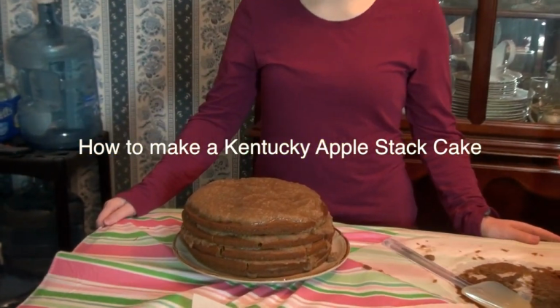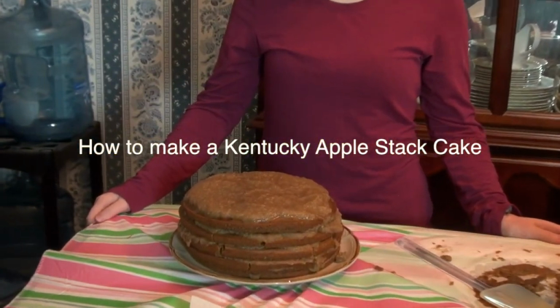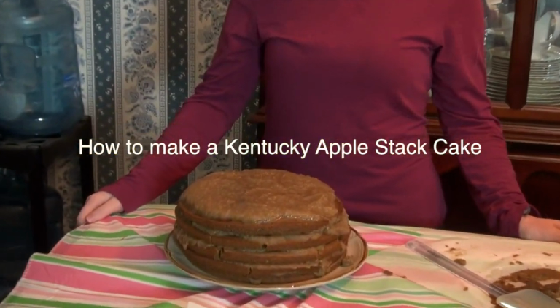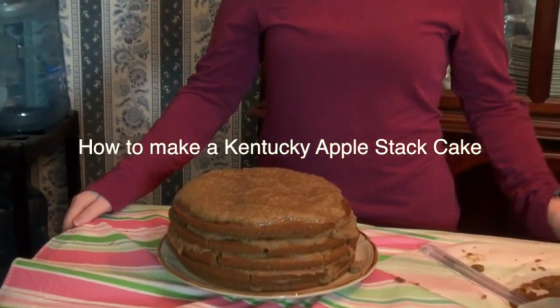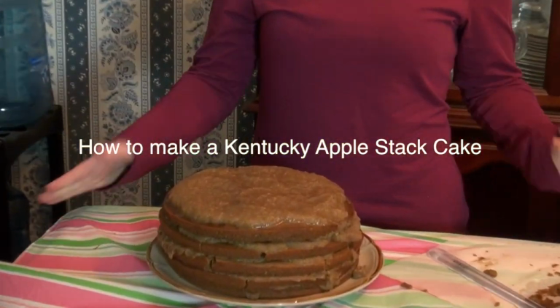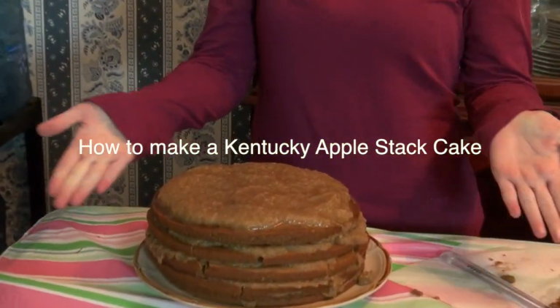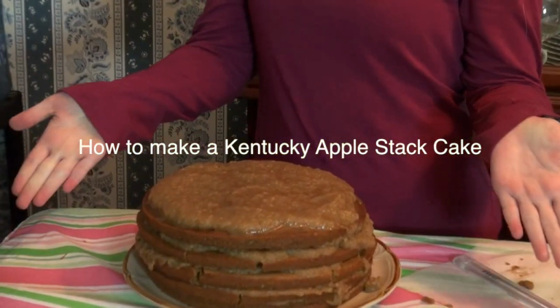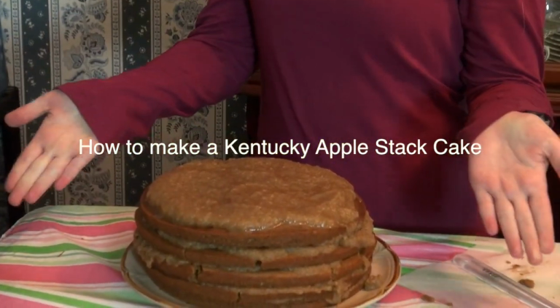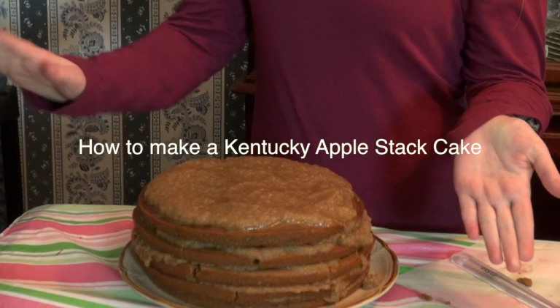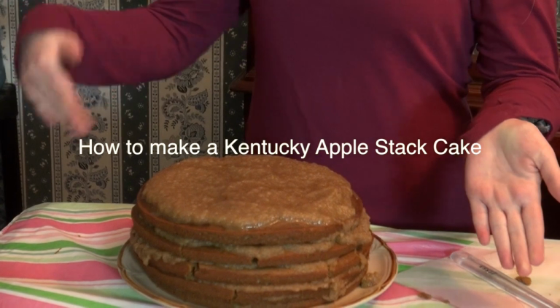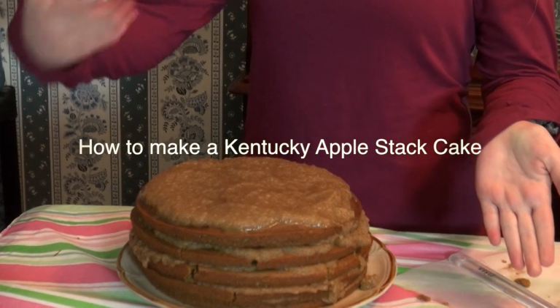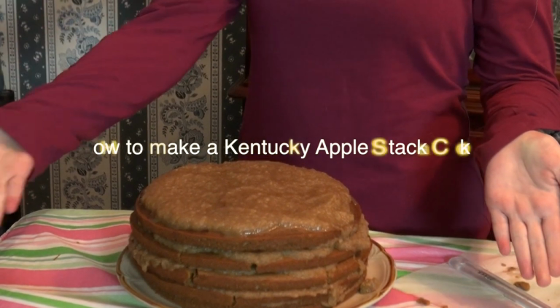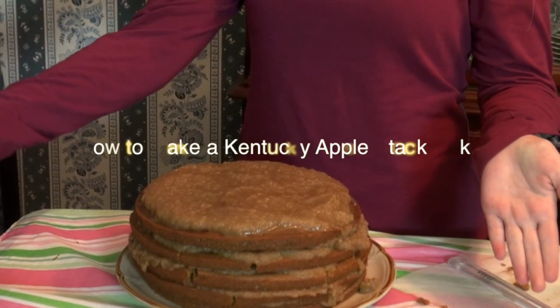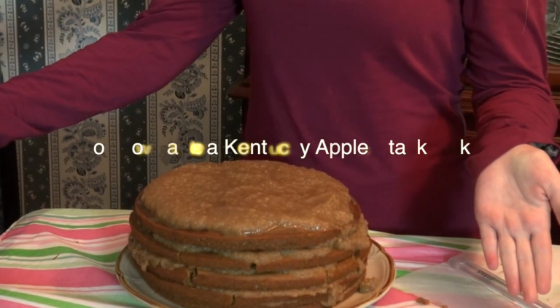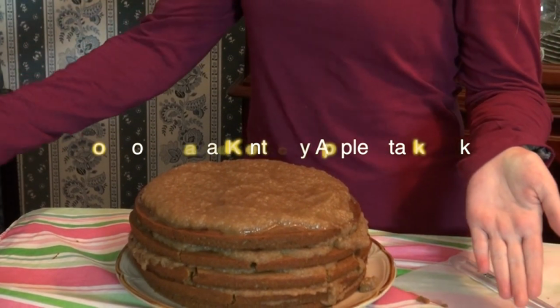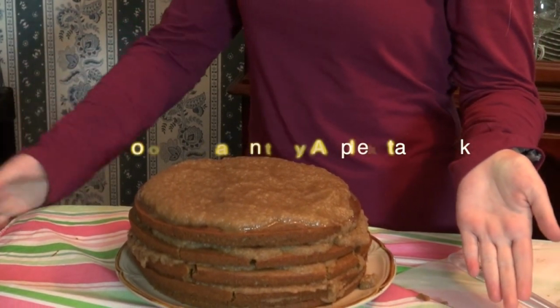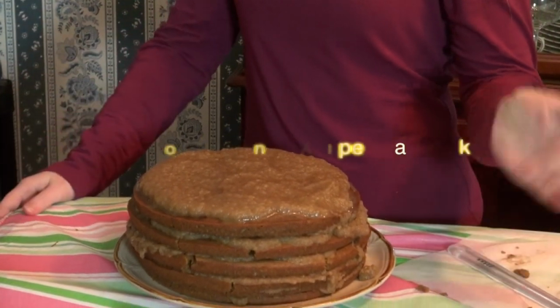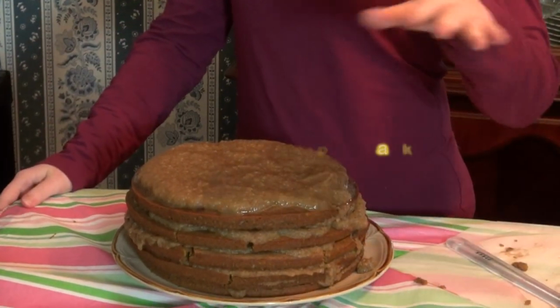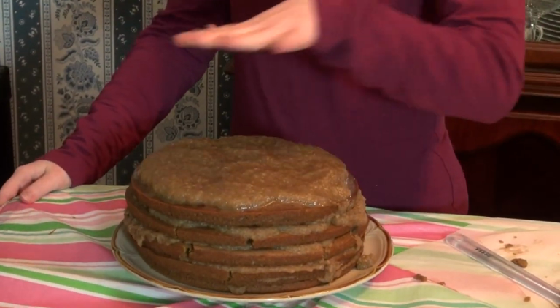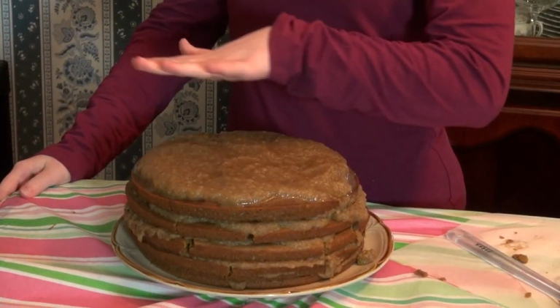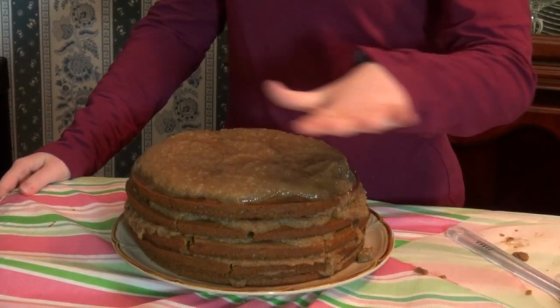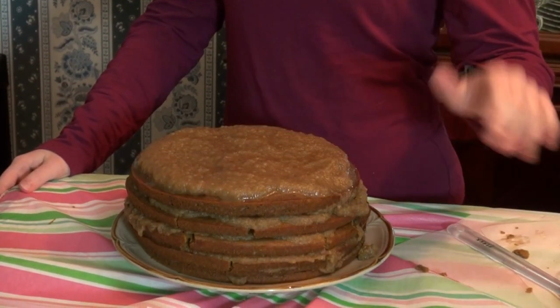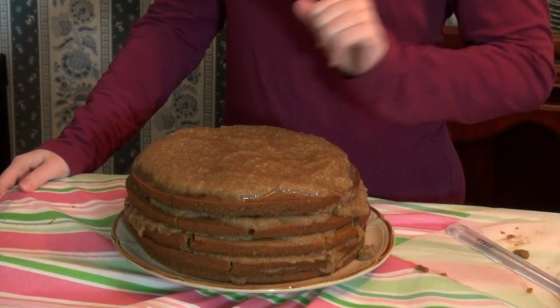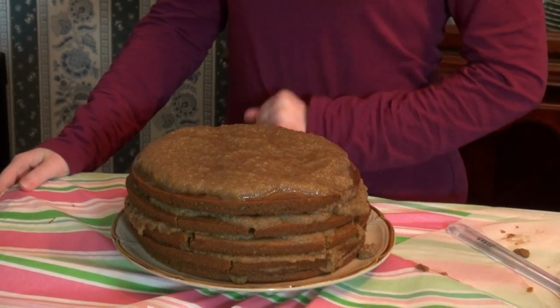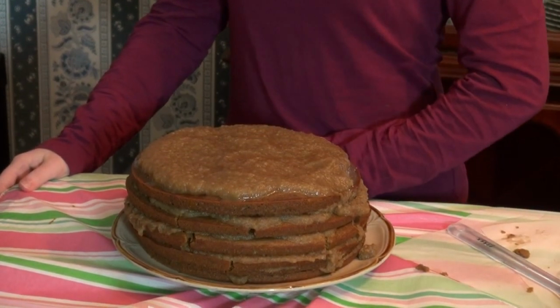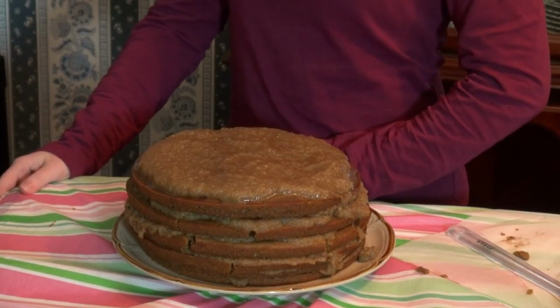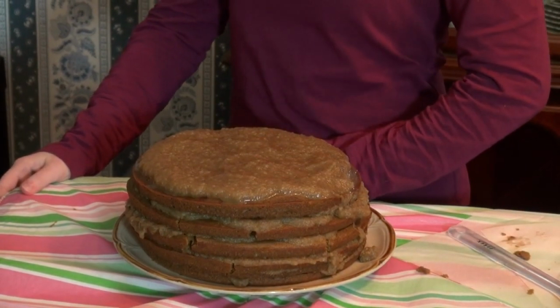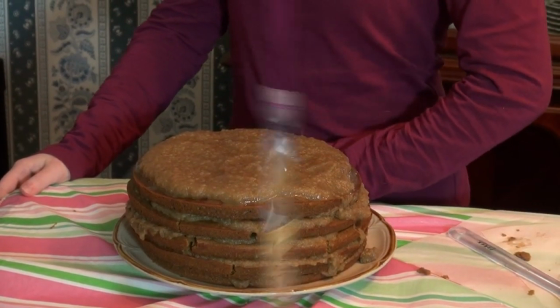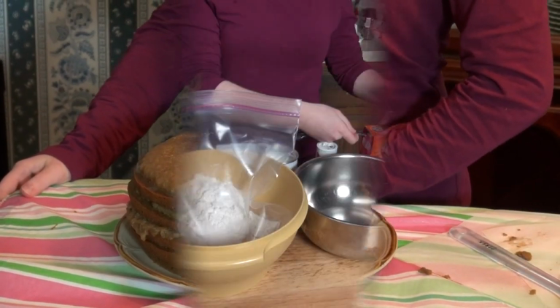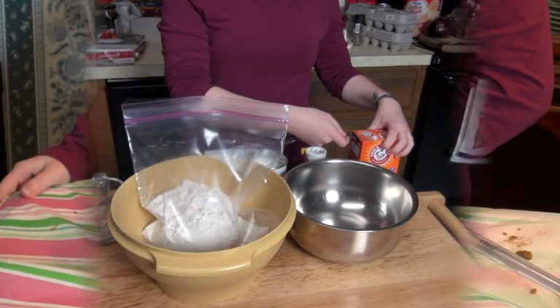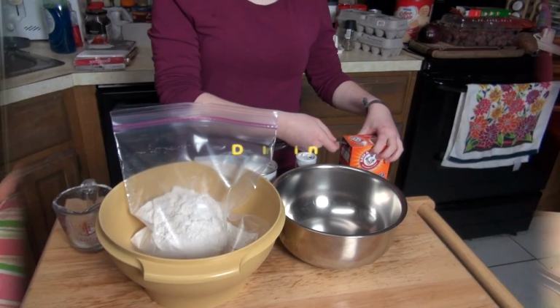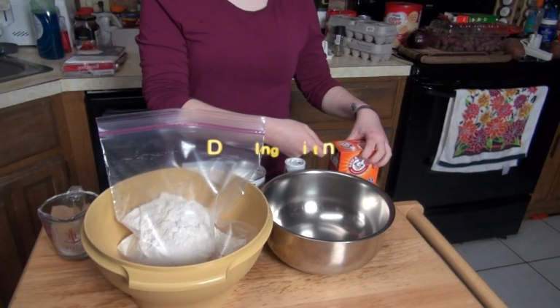In this video, Miss Mary is going to show you how to make a Kentucky apple stack cake for your holiday festivities.